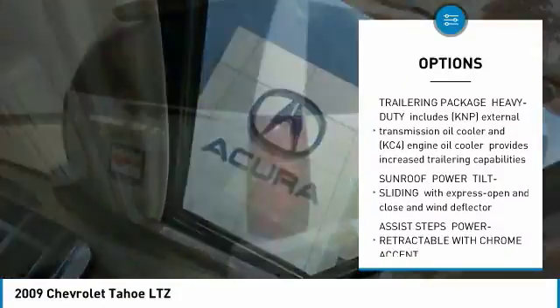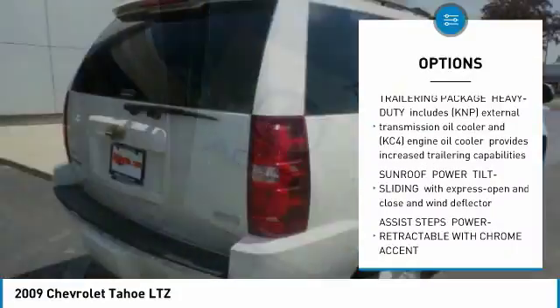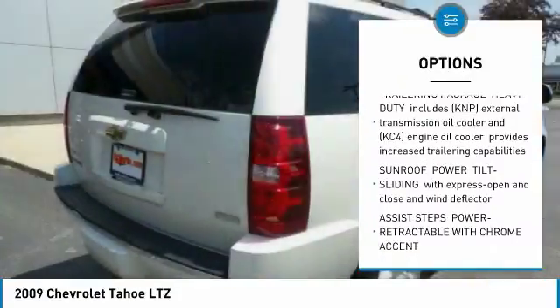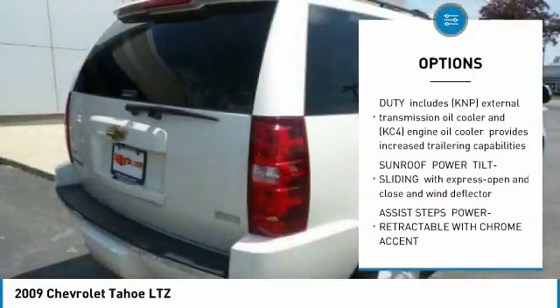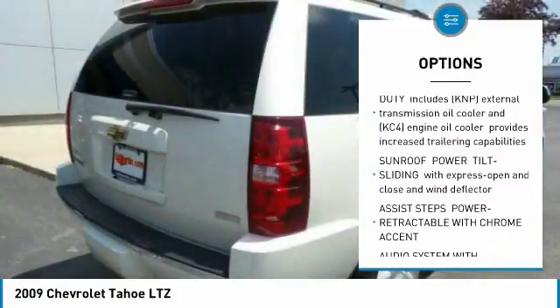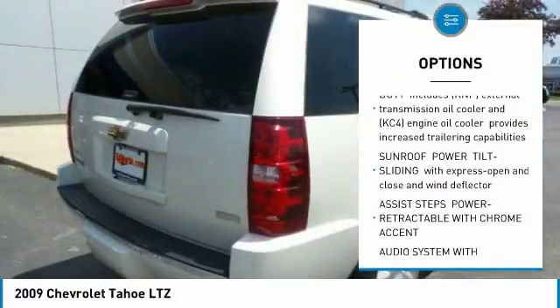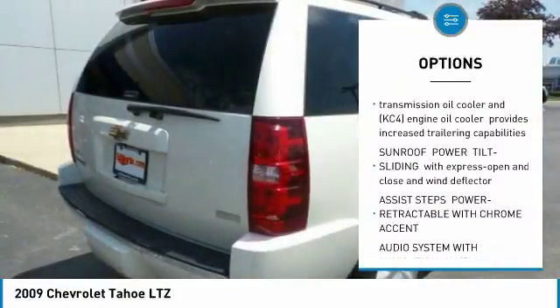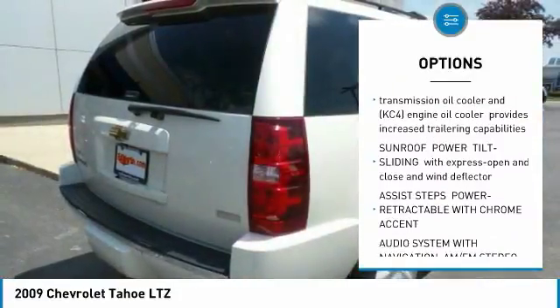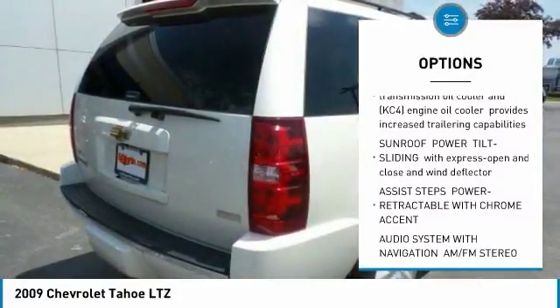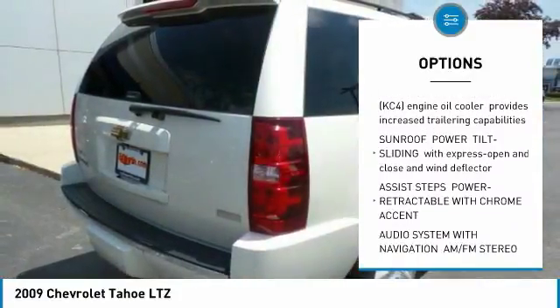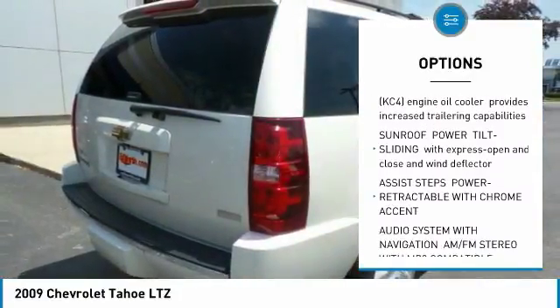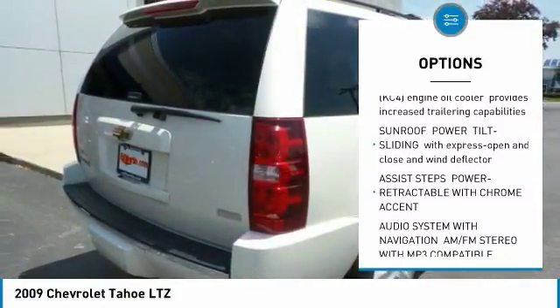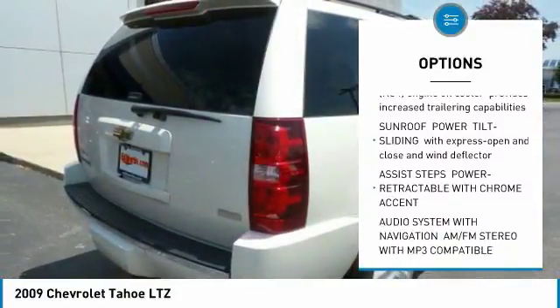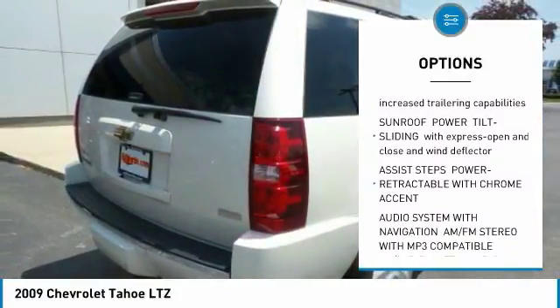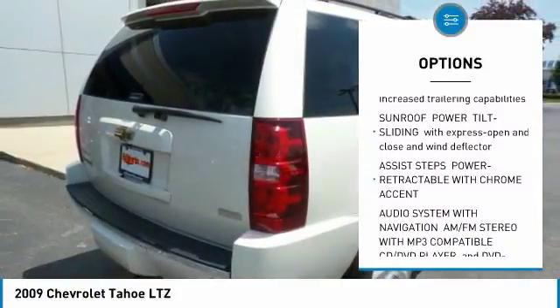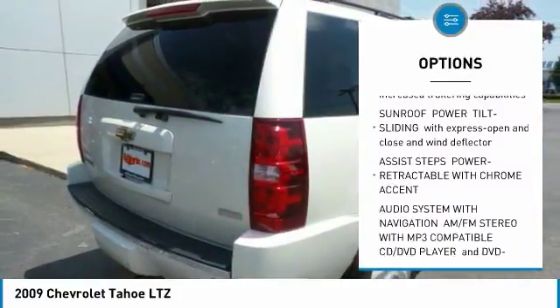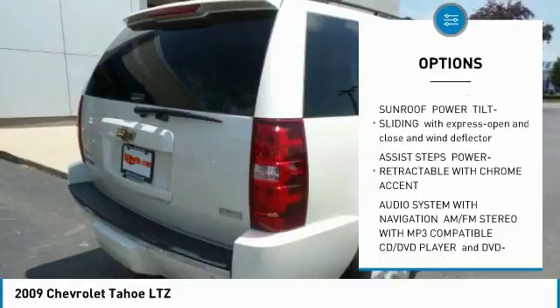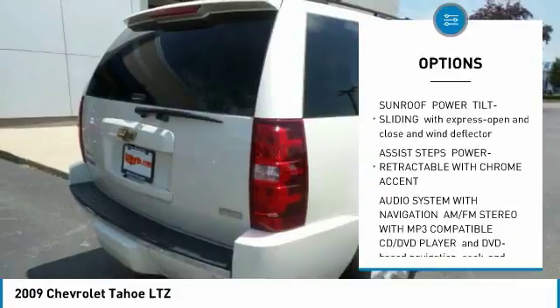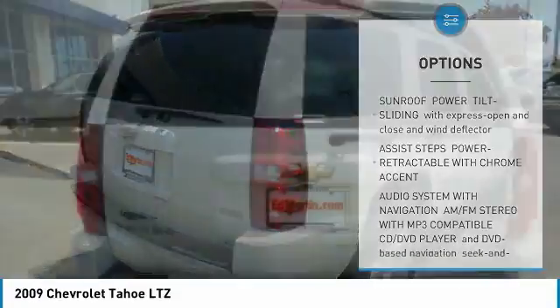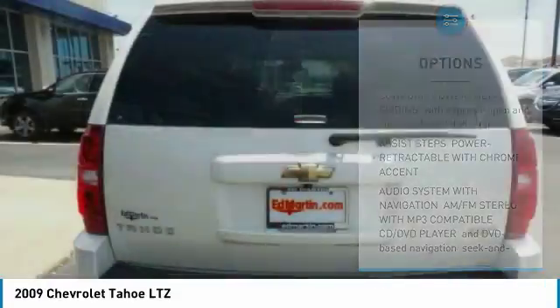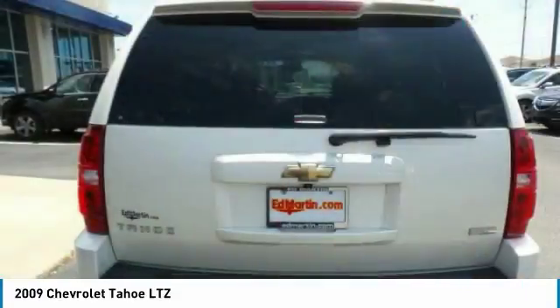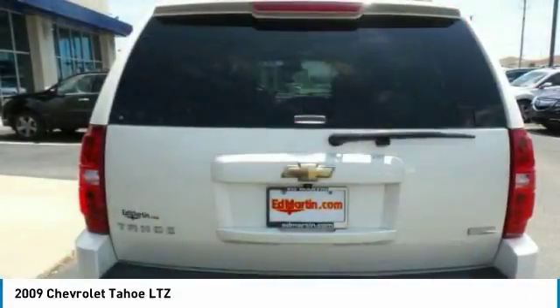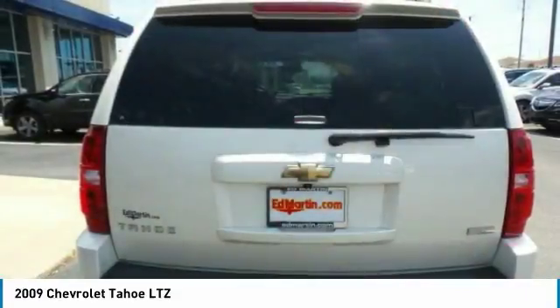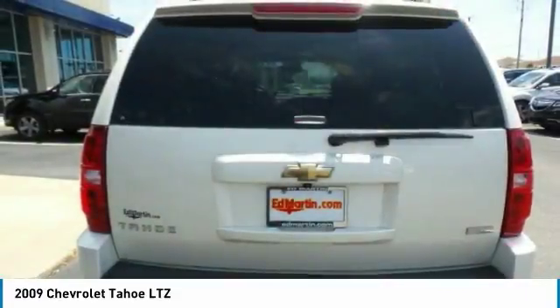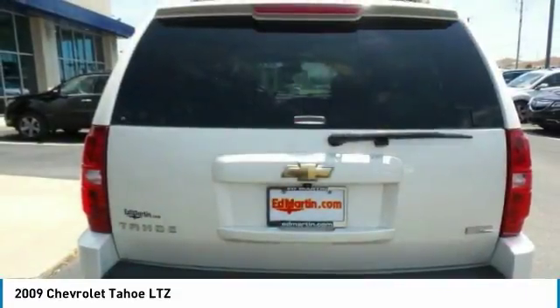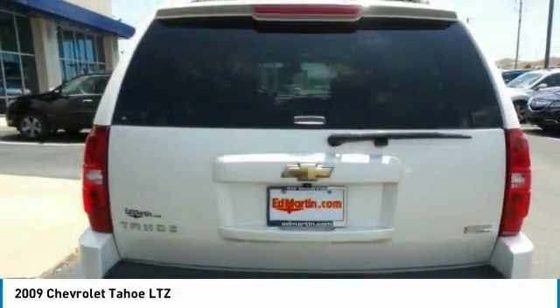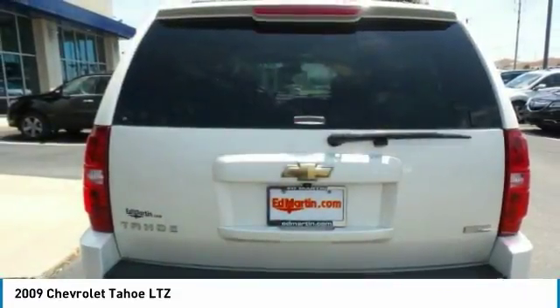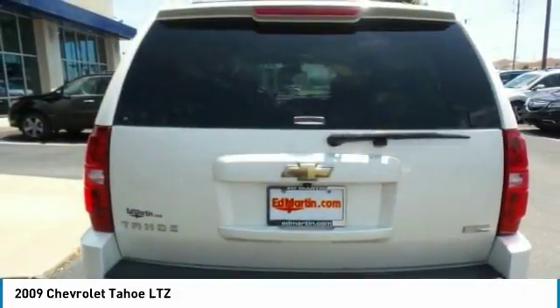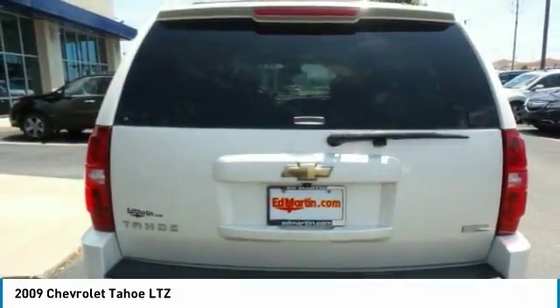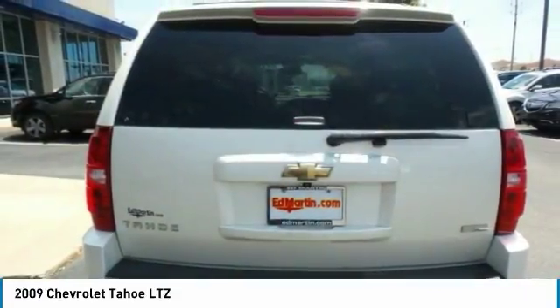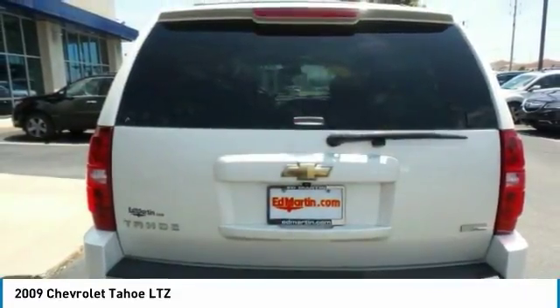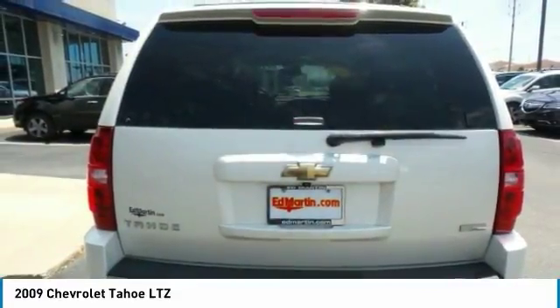Aluminum wheels, four-wheel disc brakes, four-wheel drive, AM-FM stereo radio.